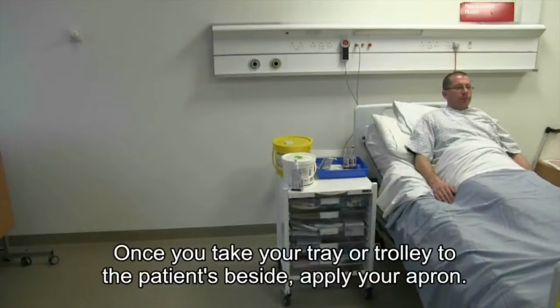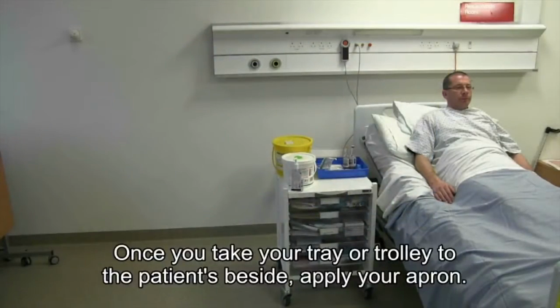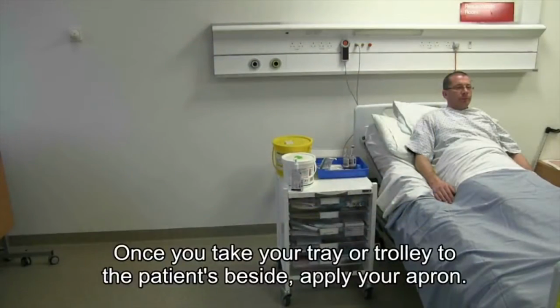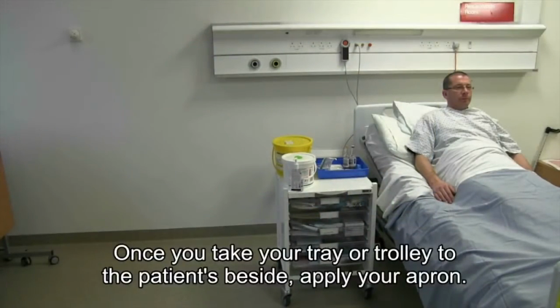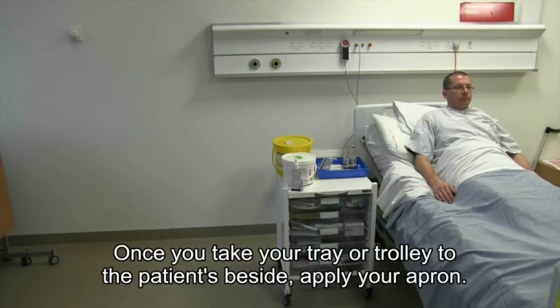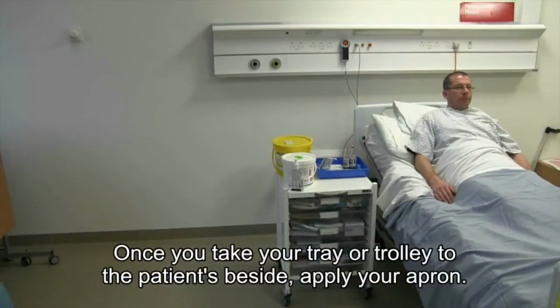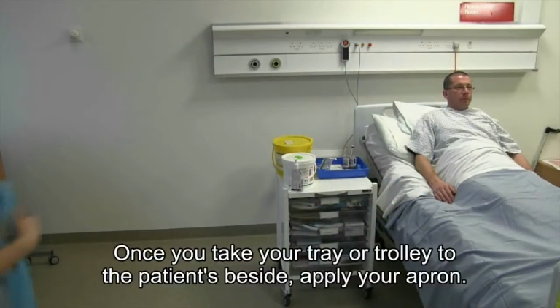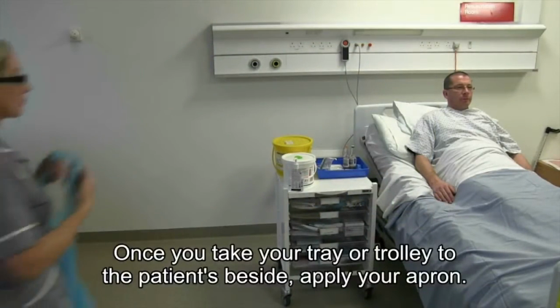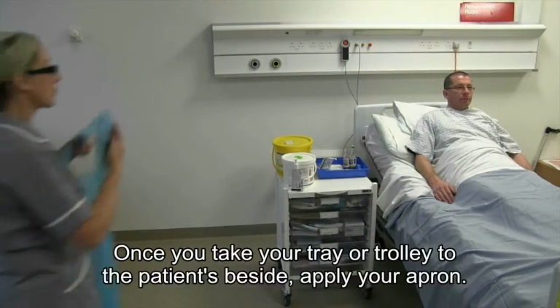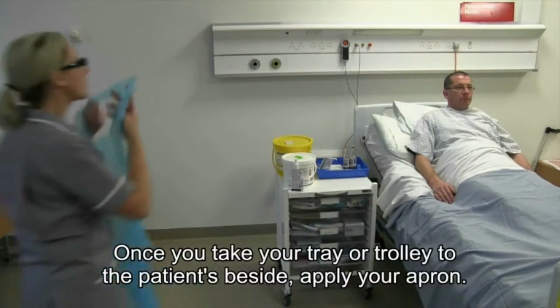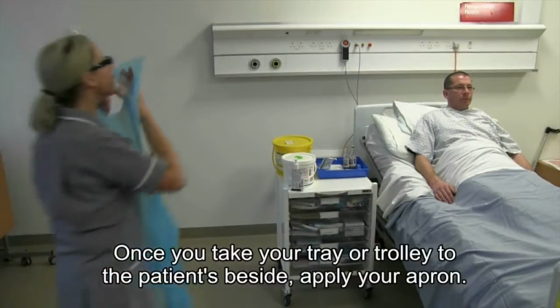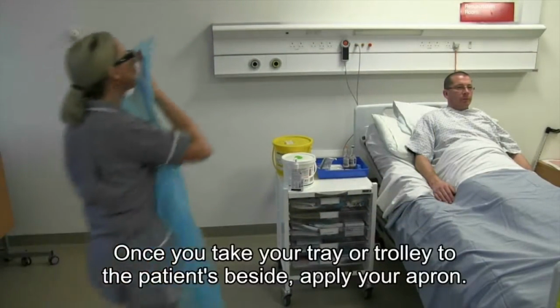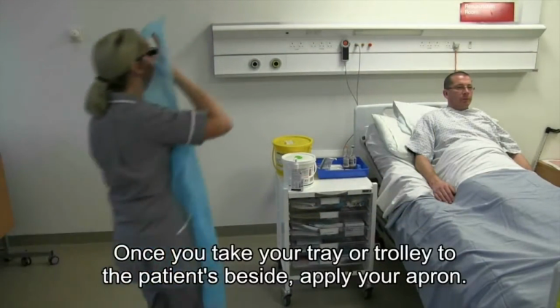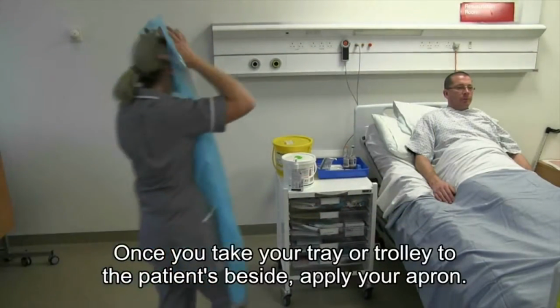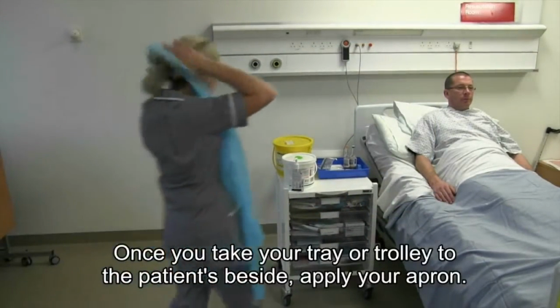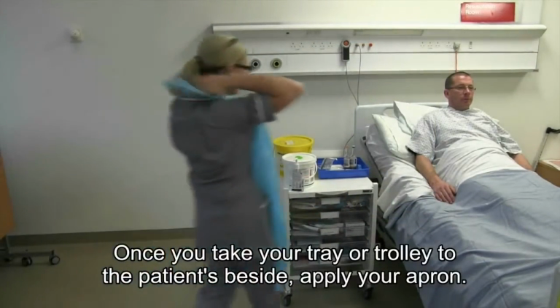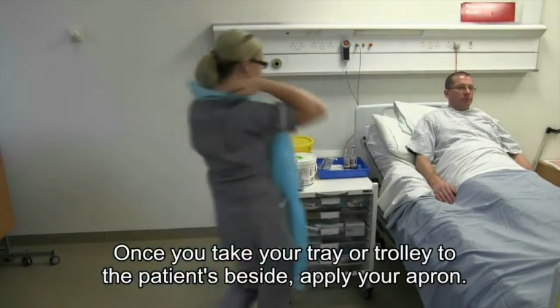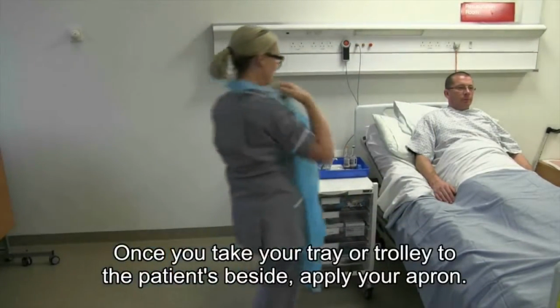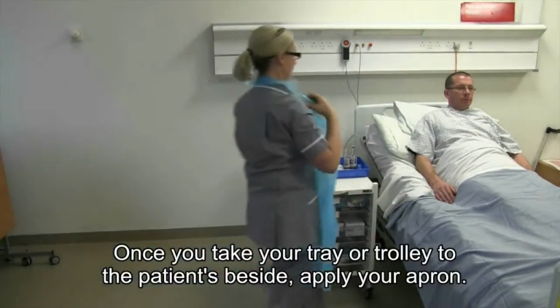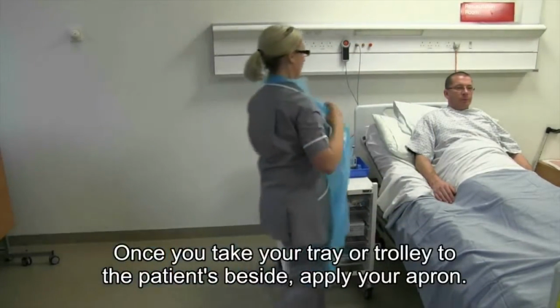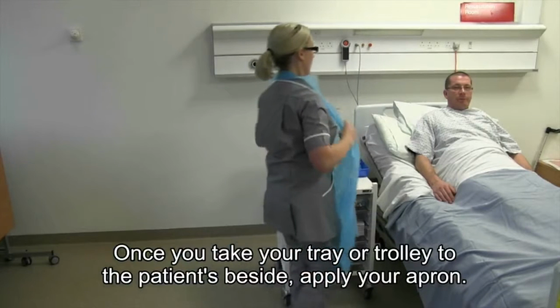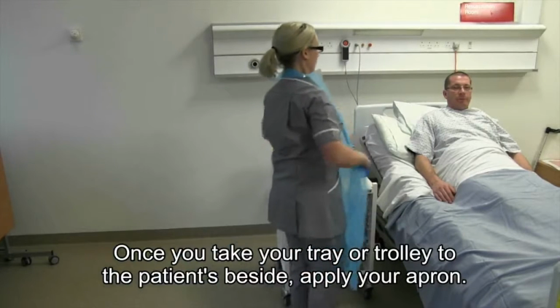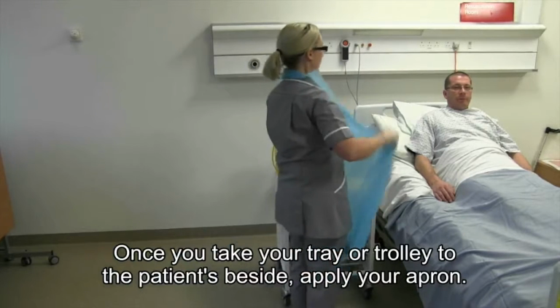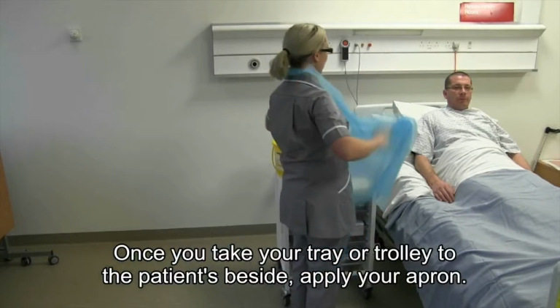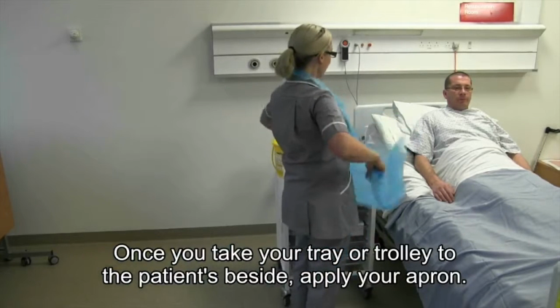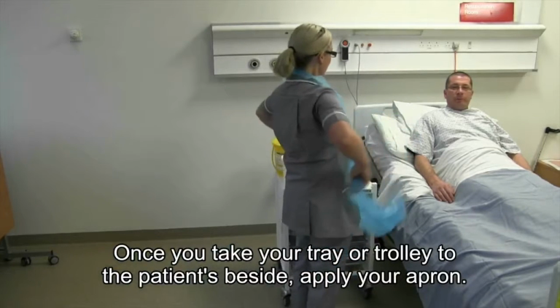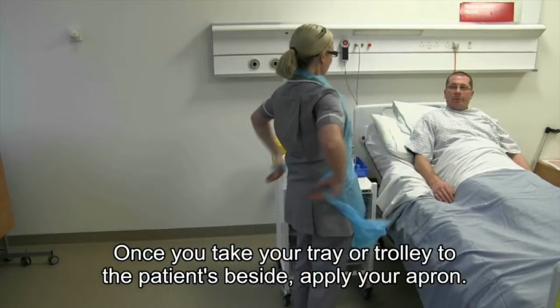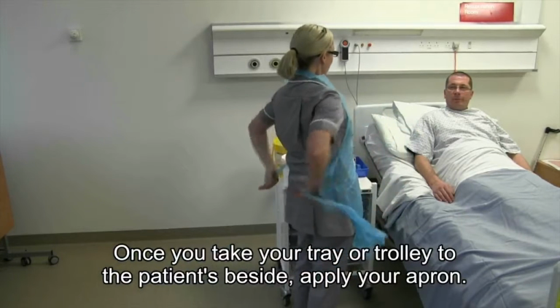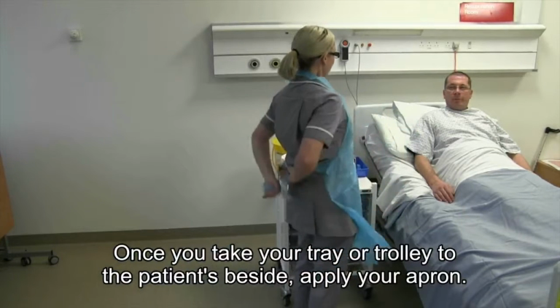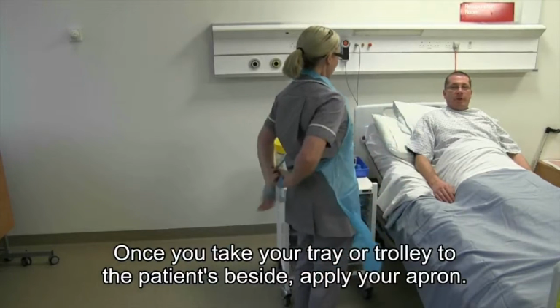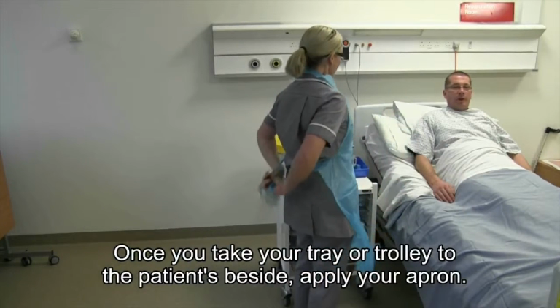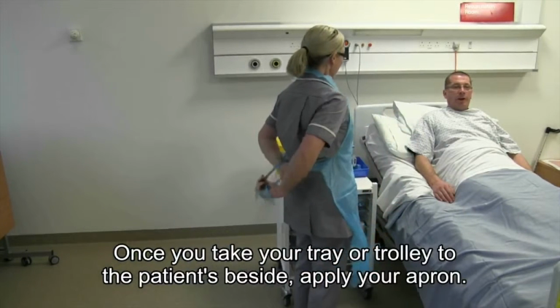Once you take your trolley or tray to the patient's bedside, apply your apron.